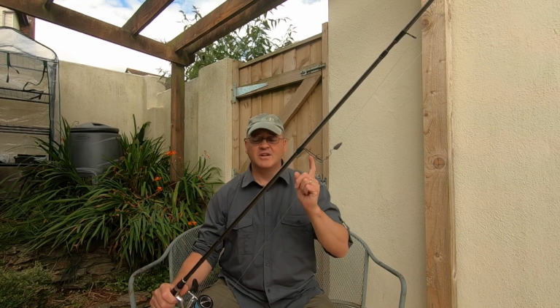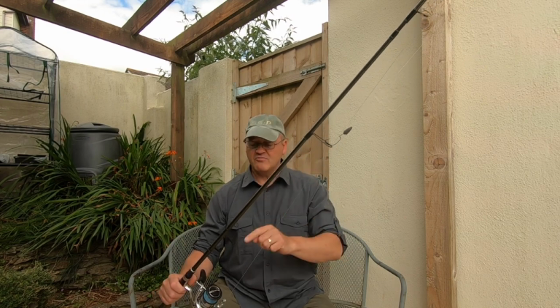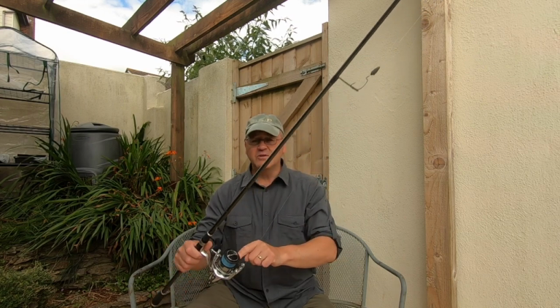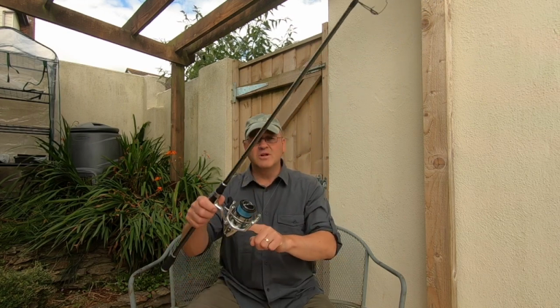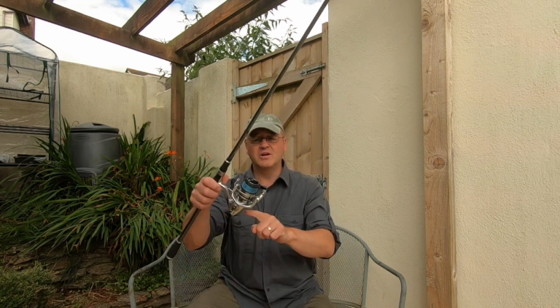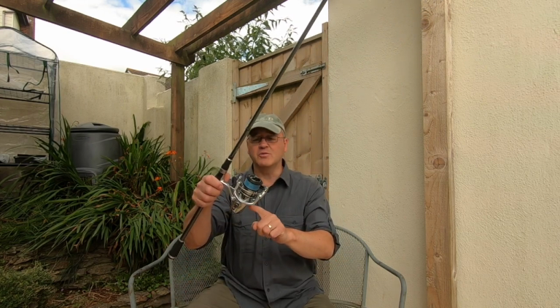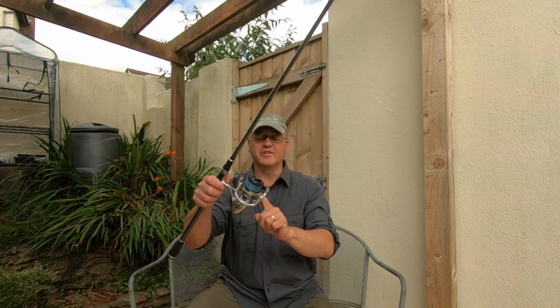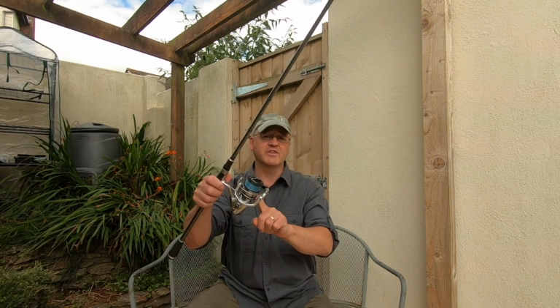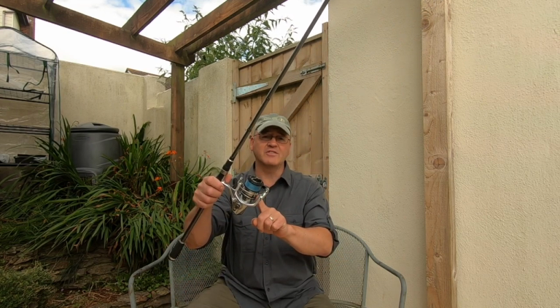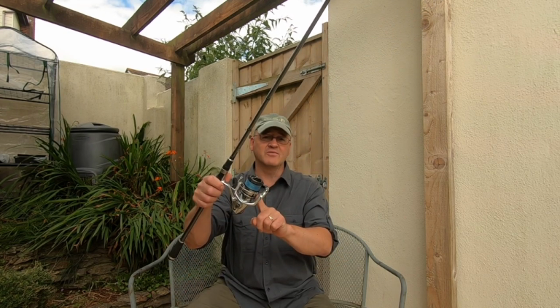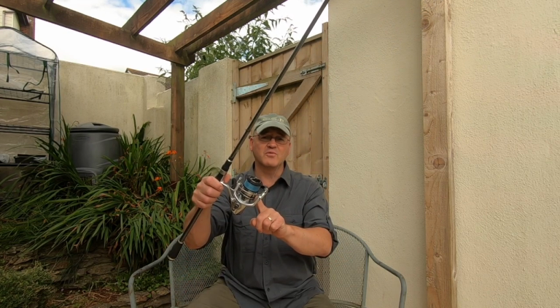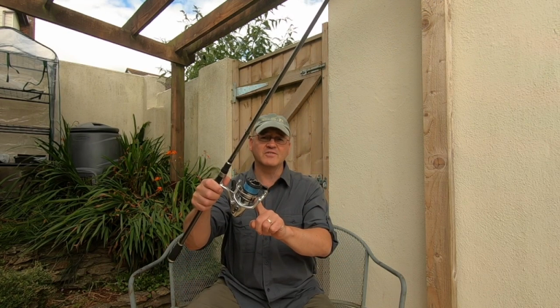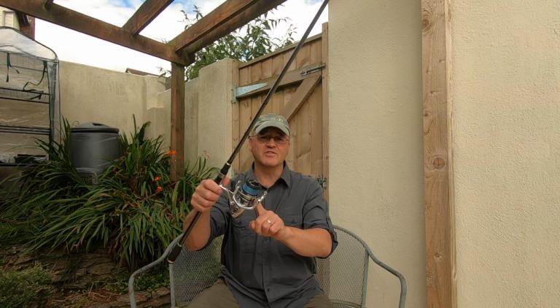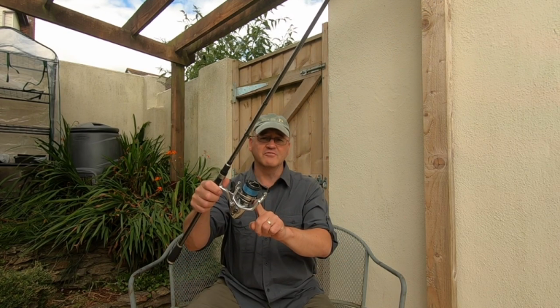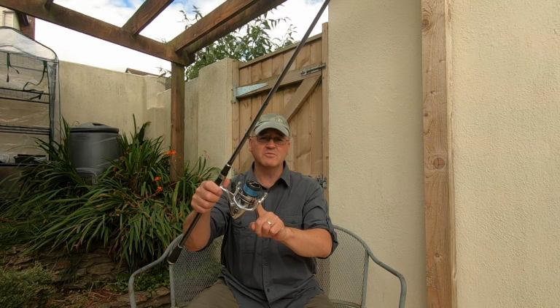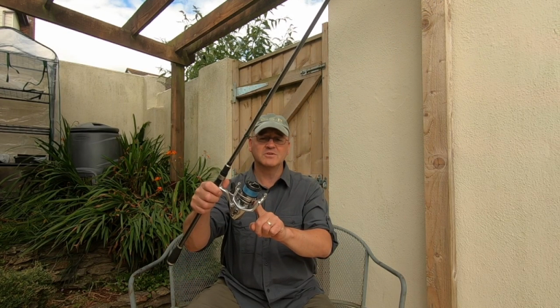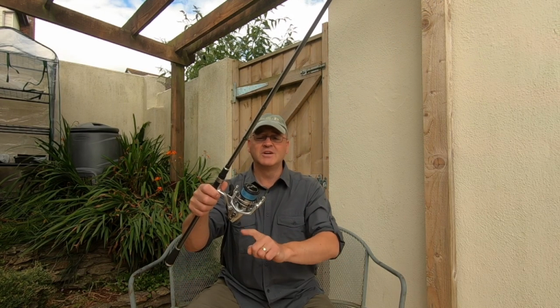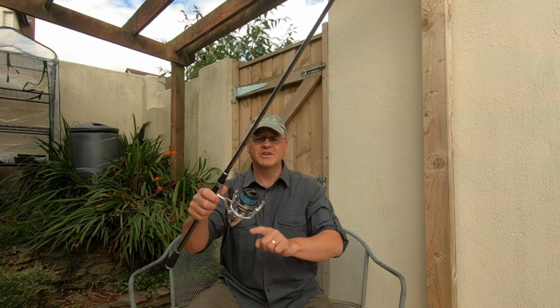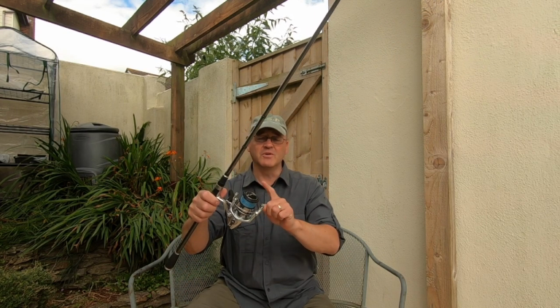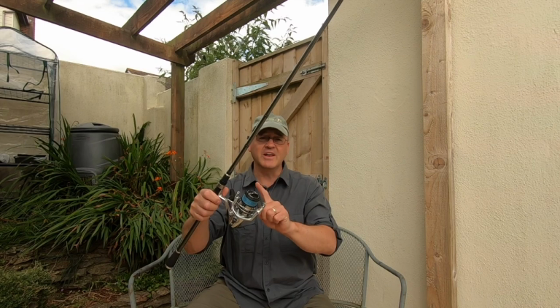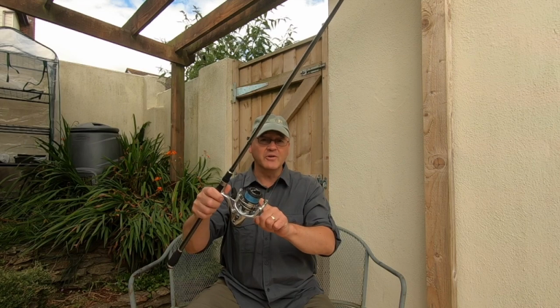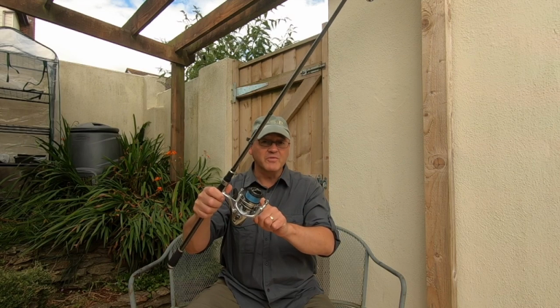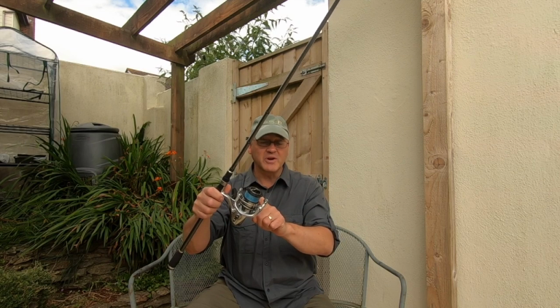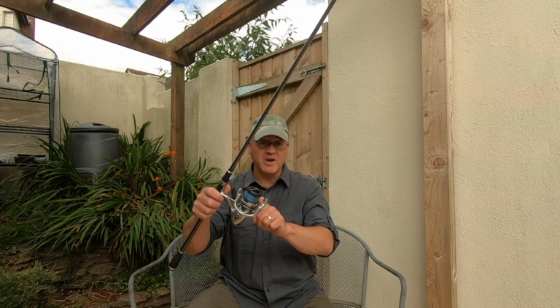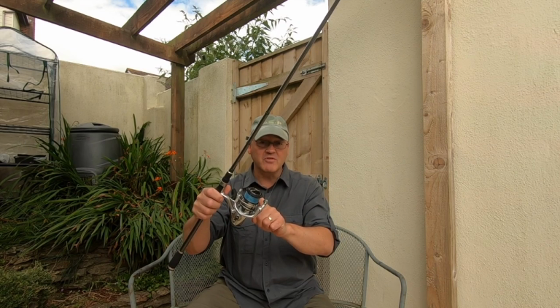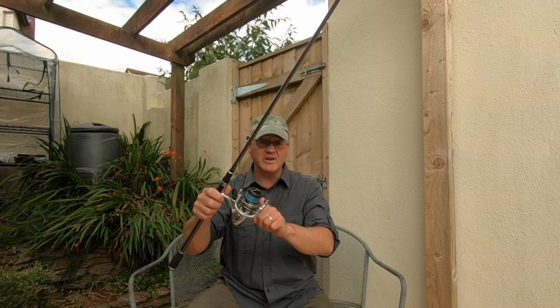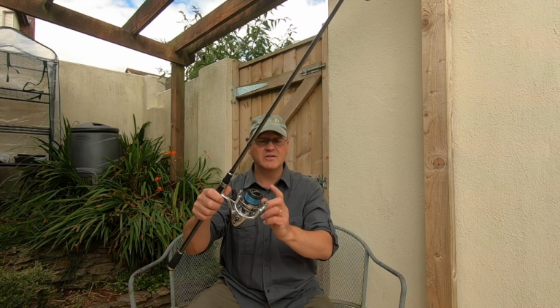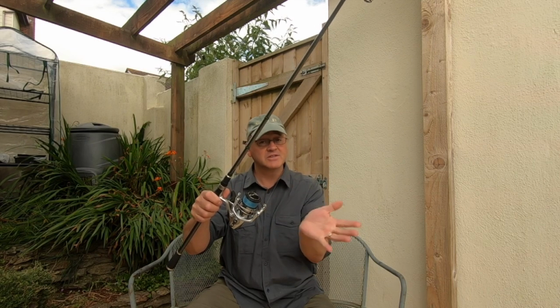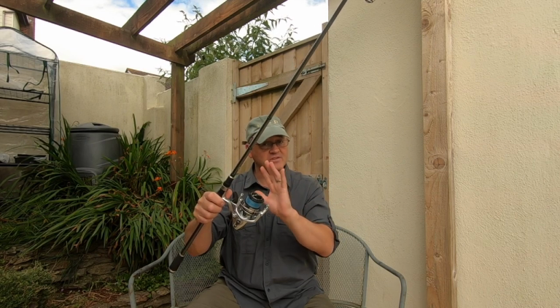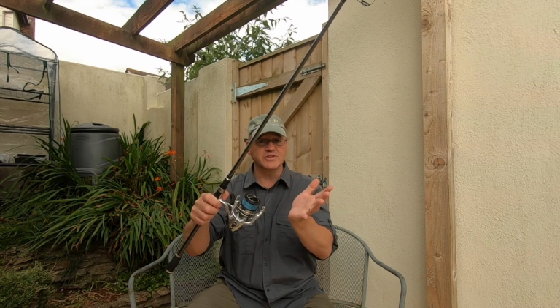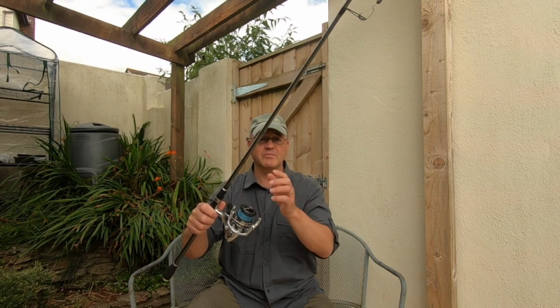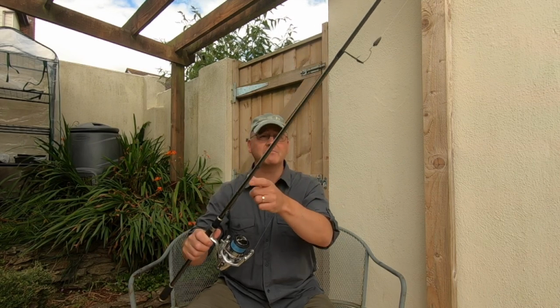A reel — you want a 3000 to 4000 size reel. You want that loaded with 20 pound braid, give or take a bit.